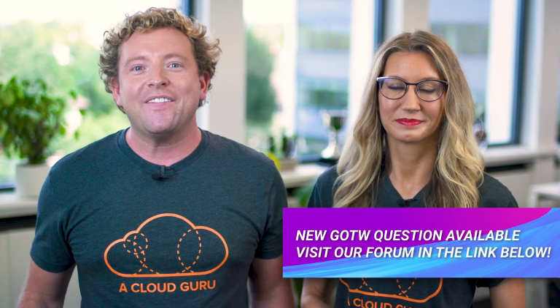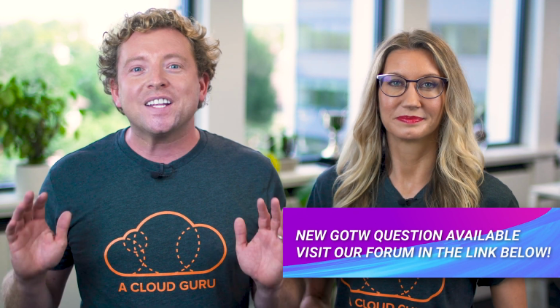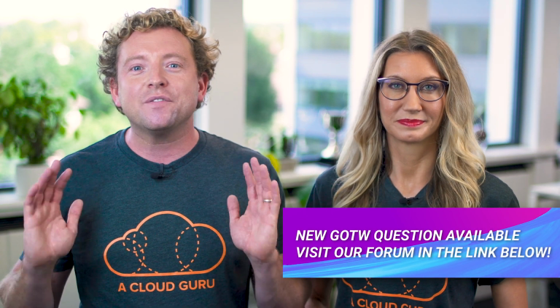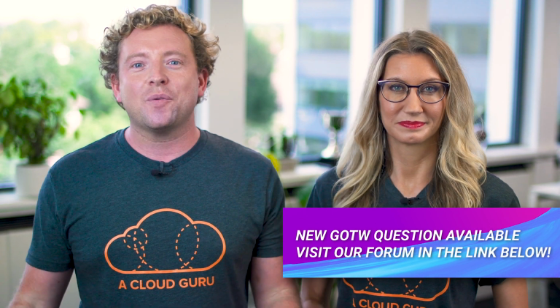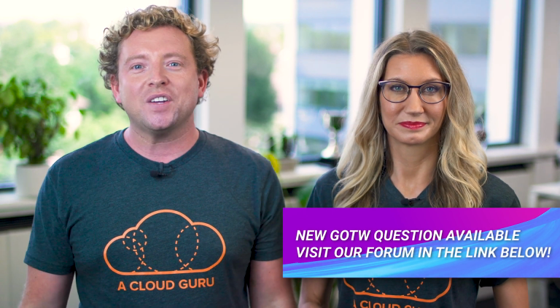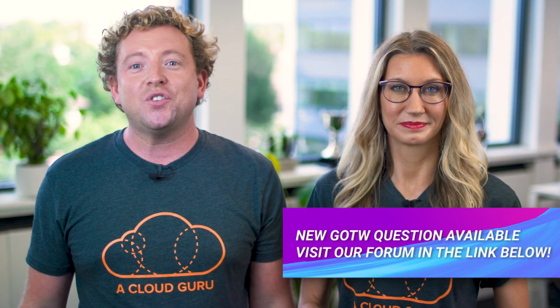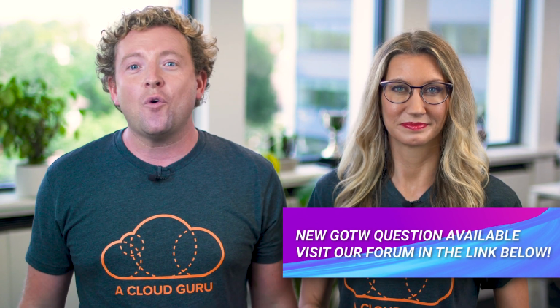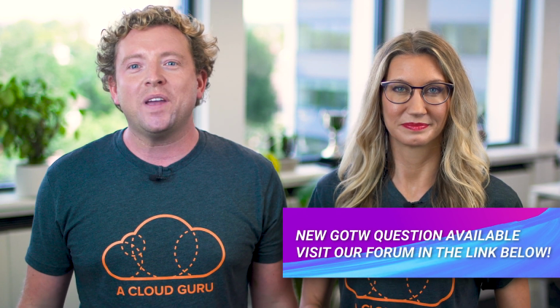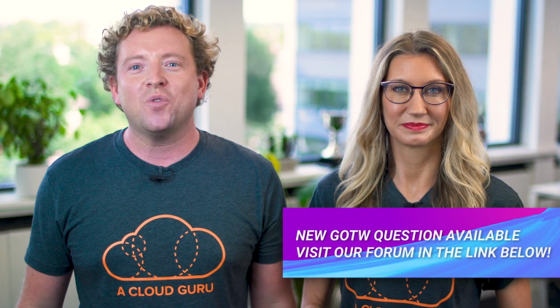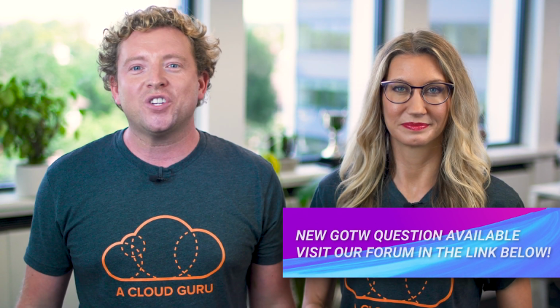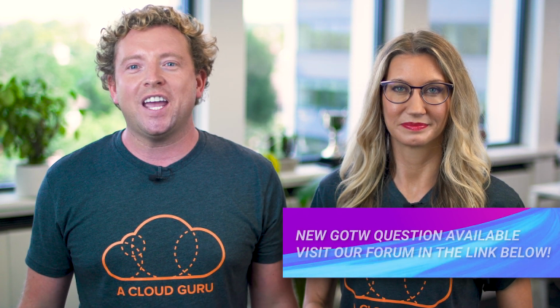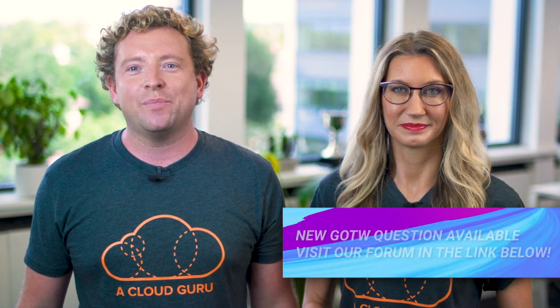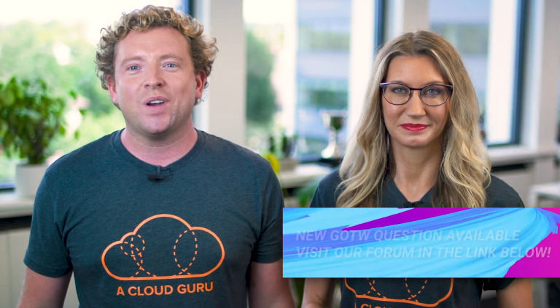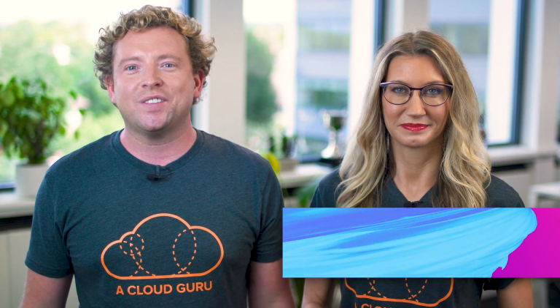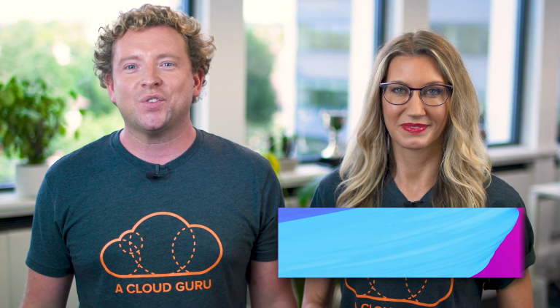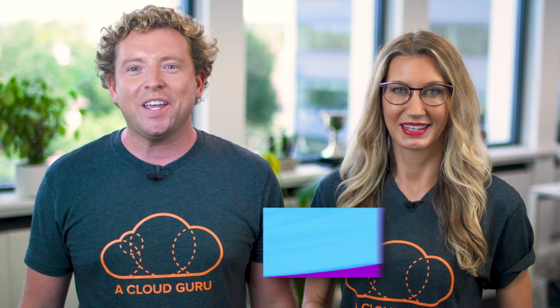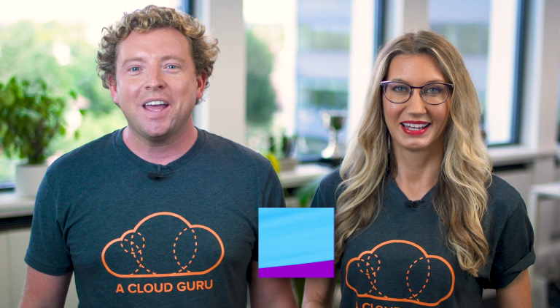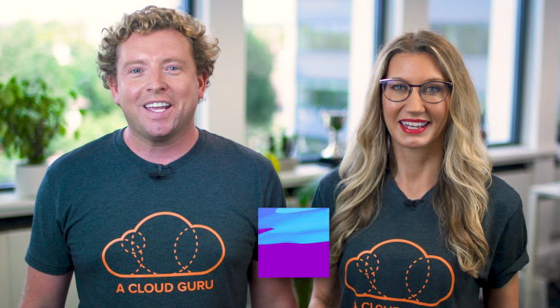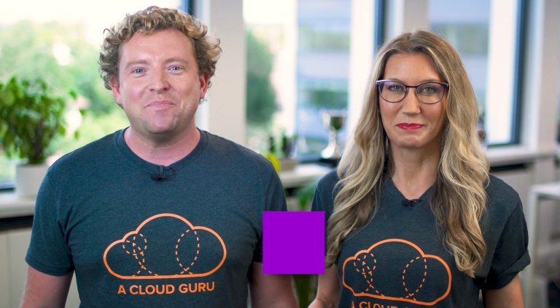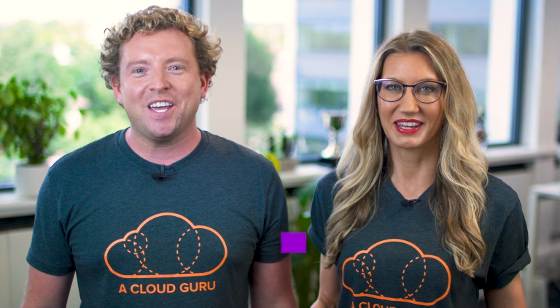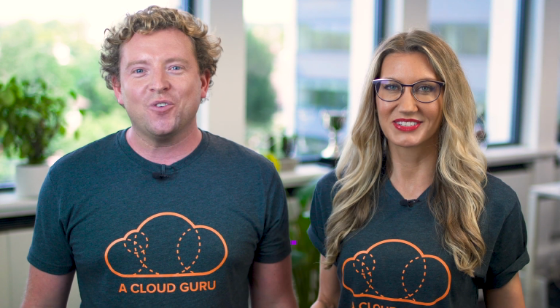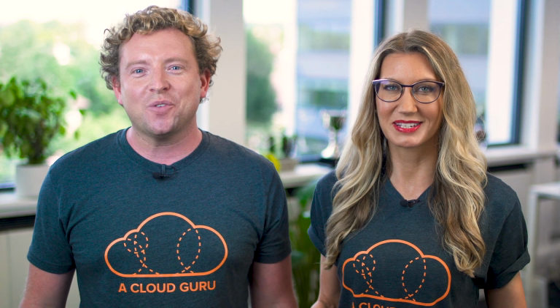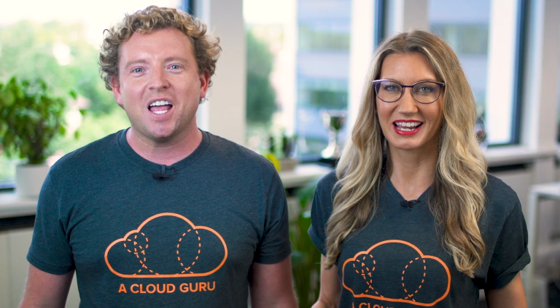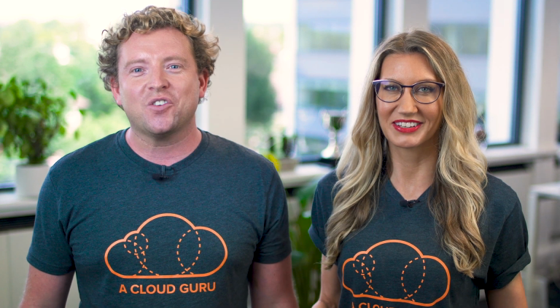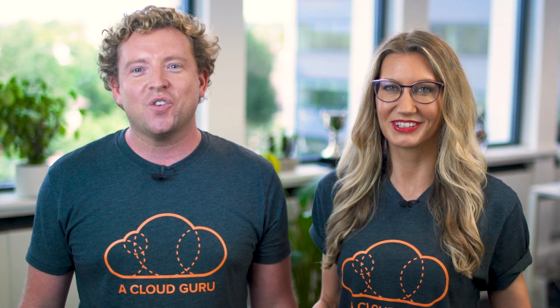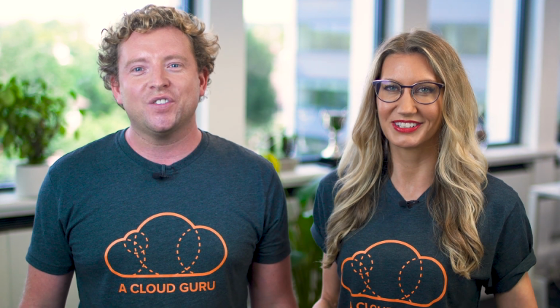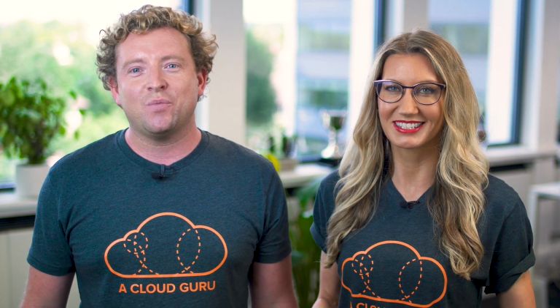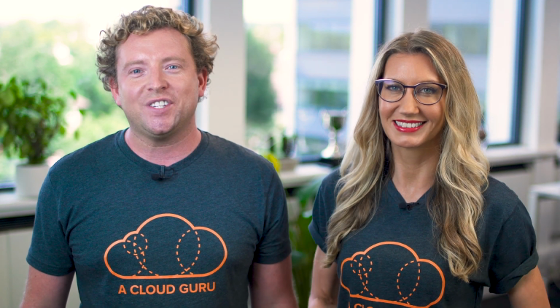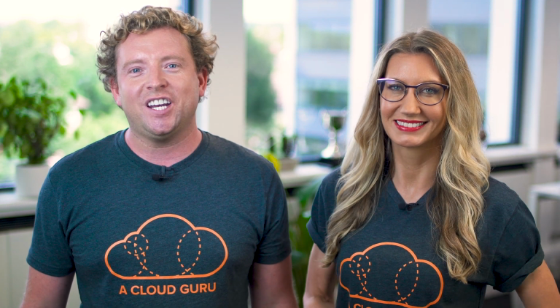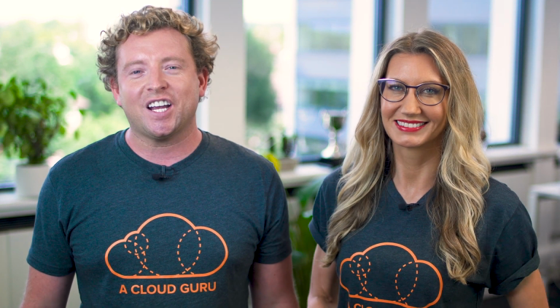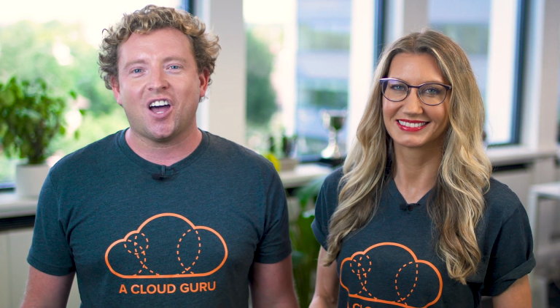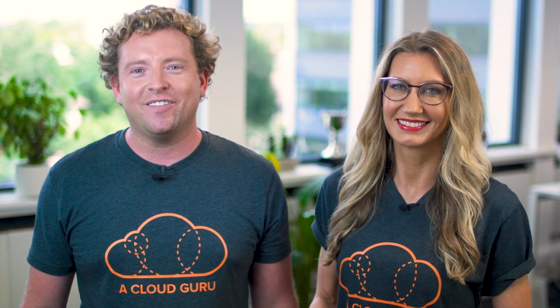That's it from us. You've been watching AWS This Week. Keep being awesome, Cloud Gurus, and we'll see you next time.